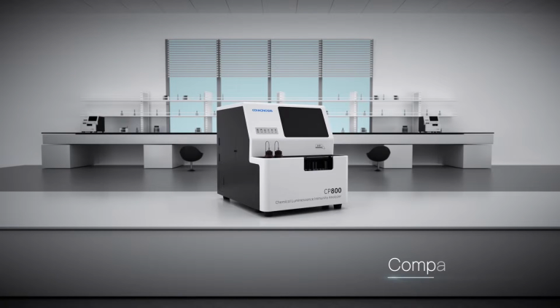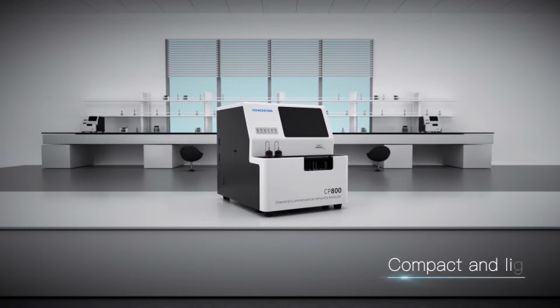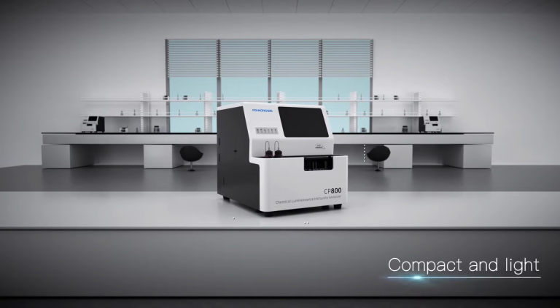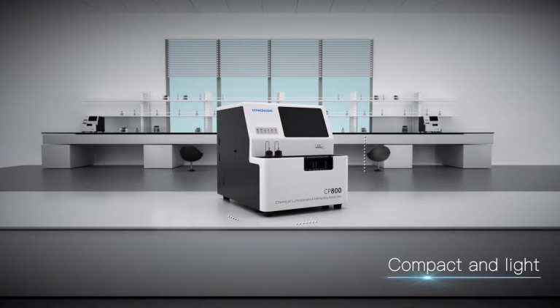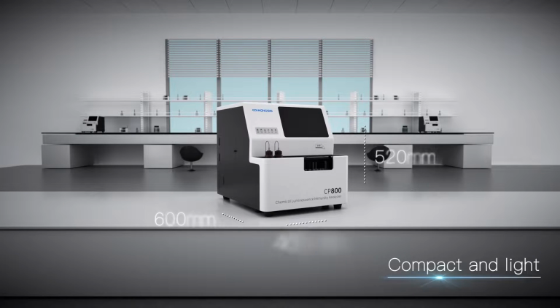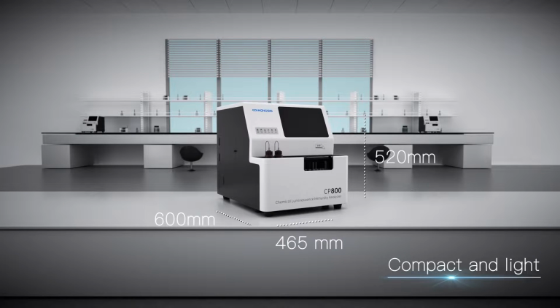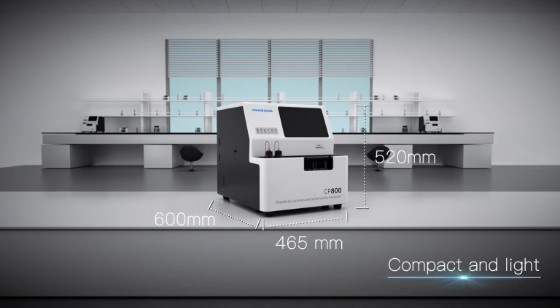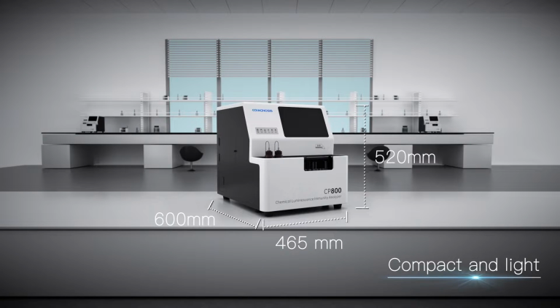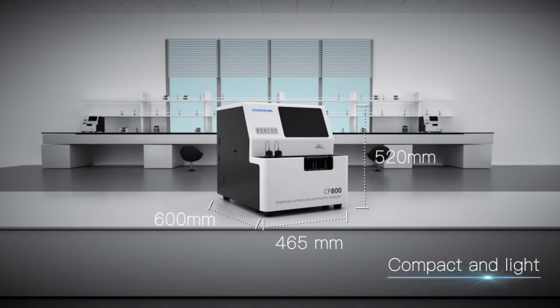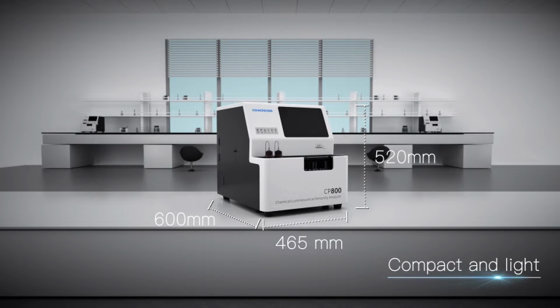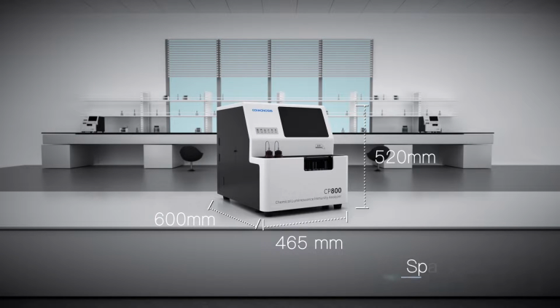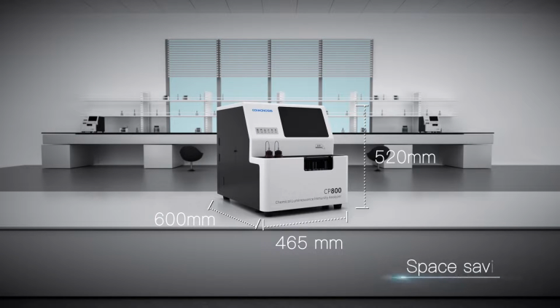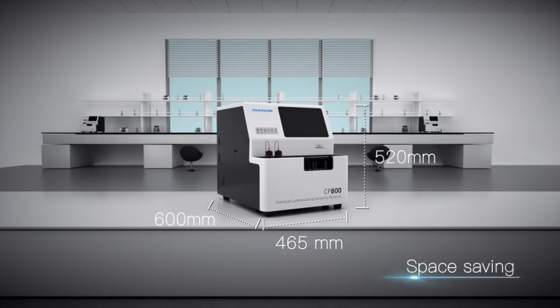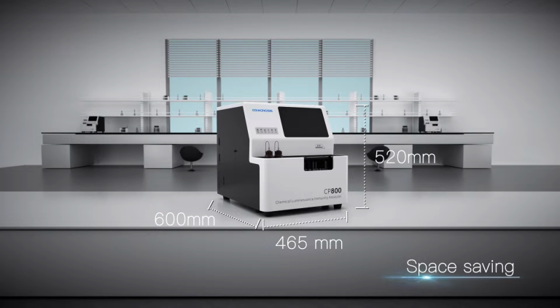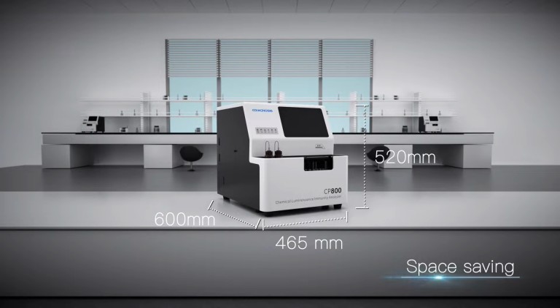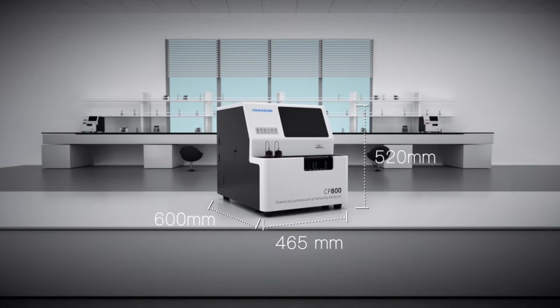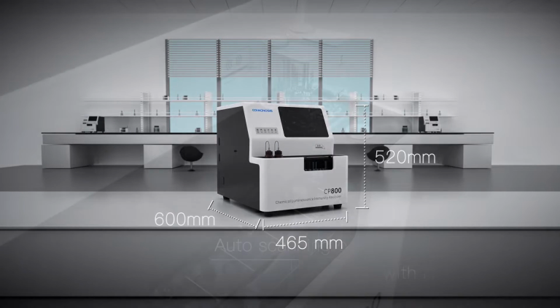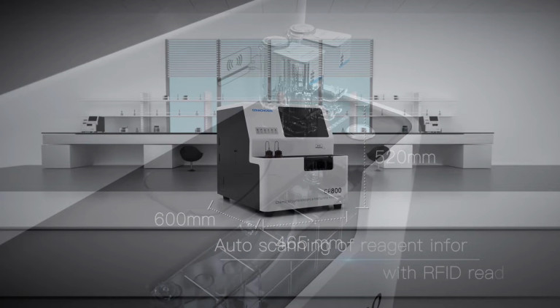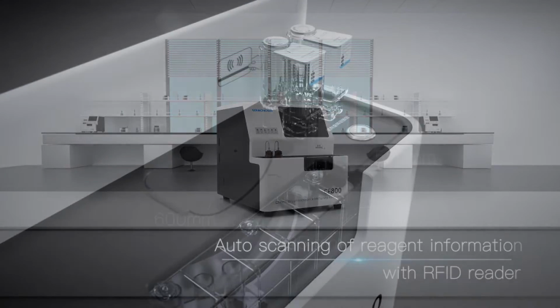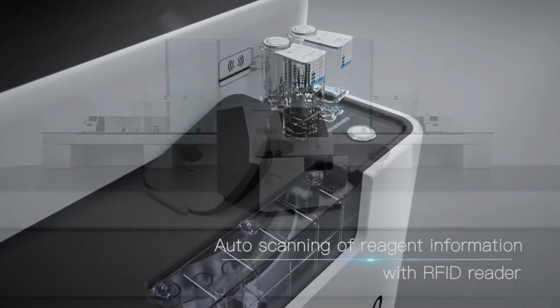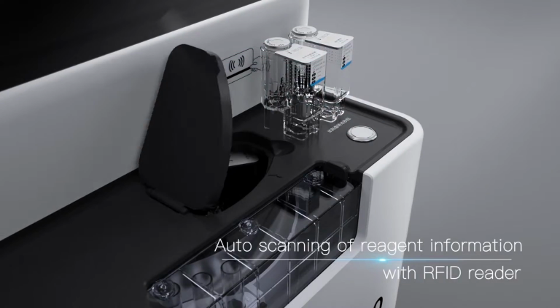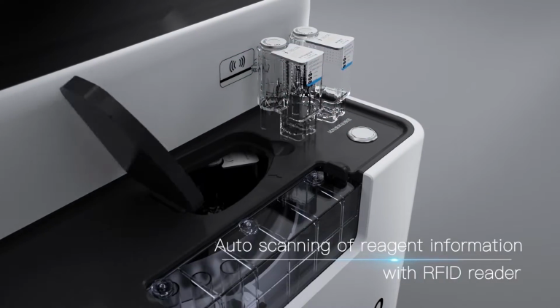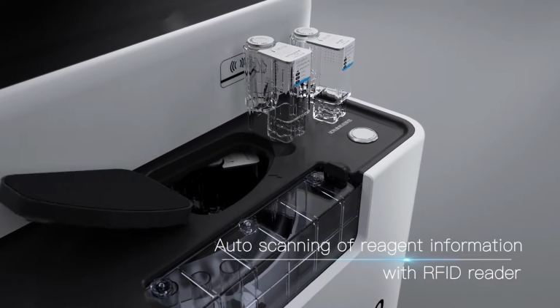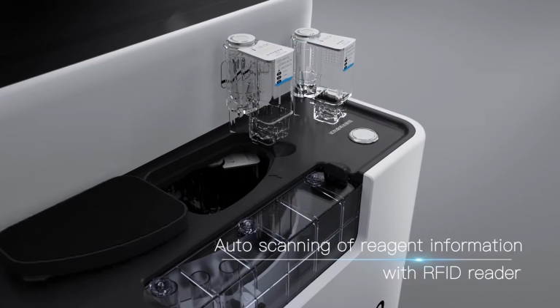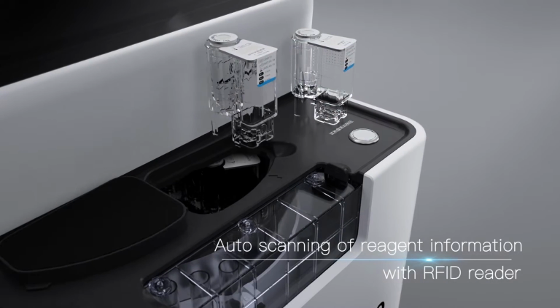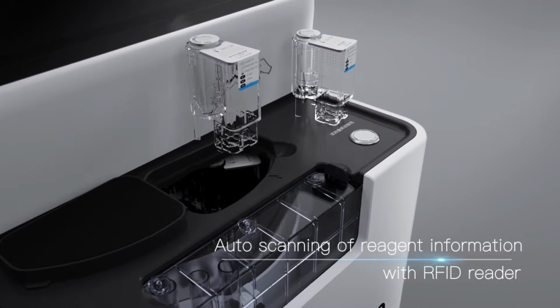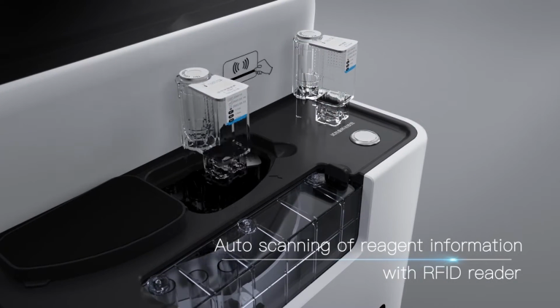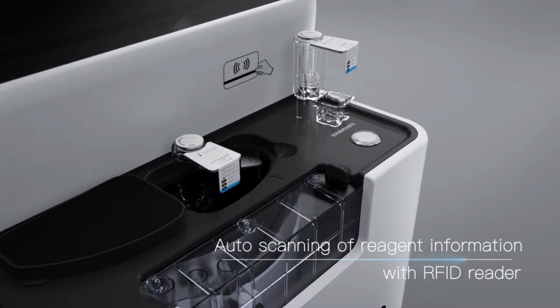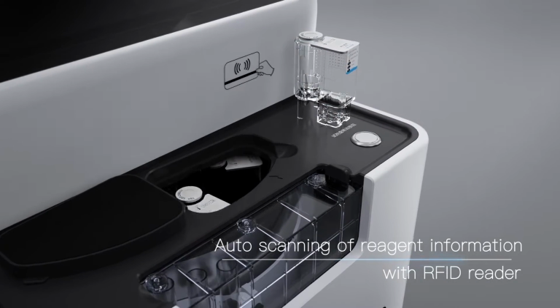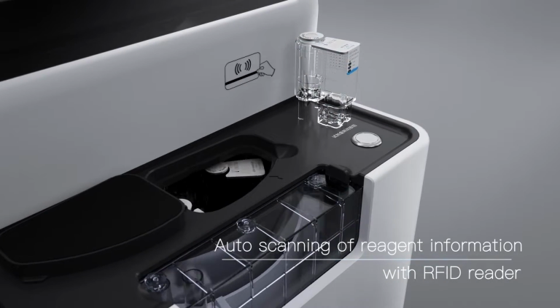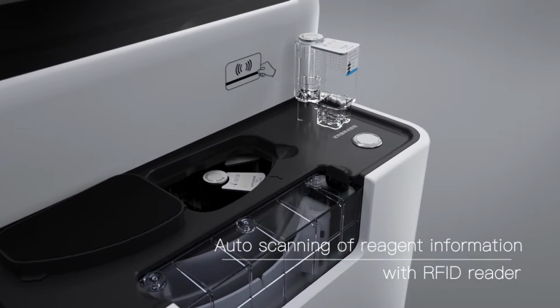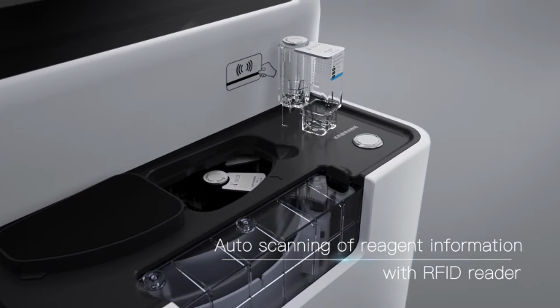Compact and light. Space saving. Auto scanning of reagent information with RFID reader.